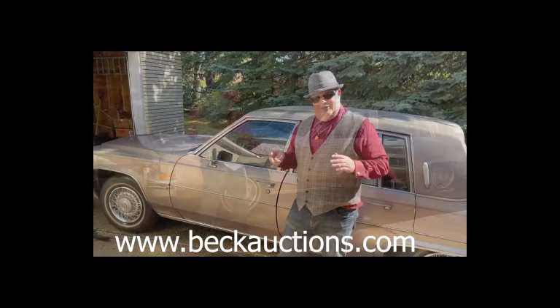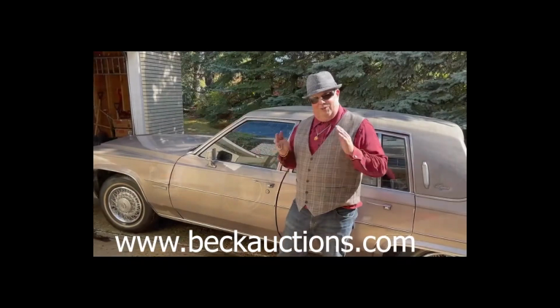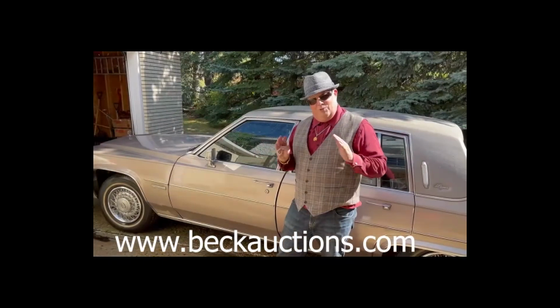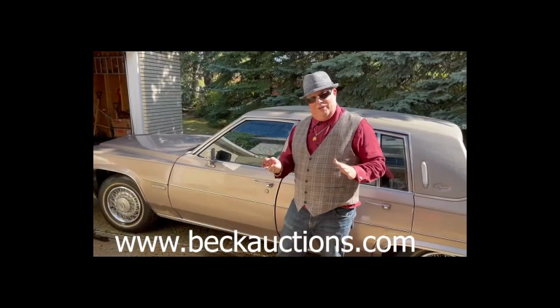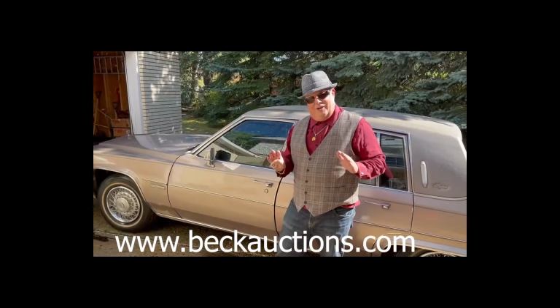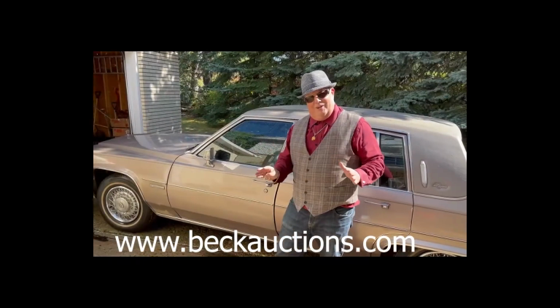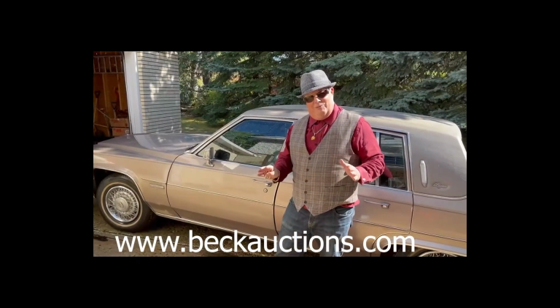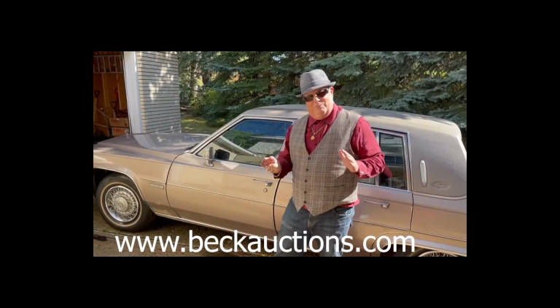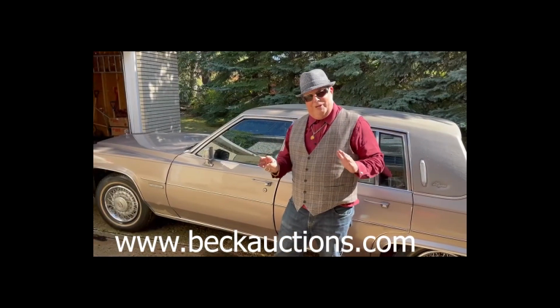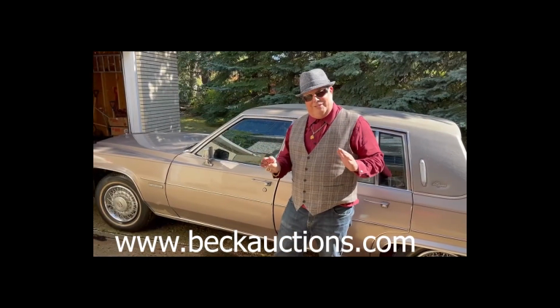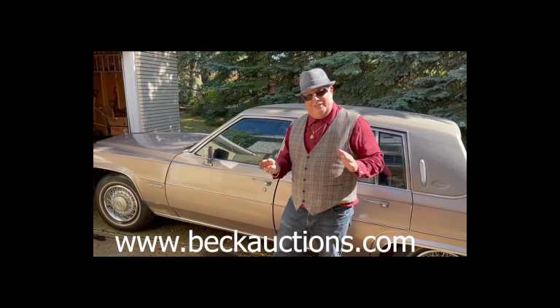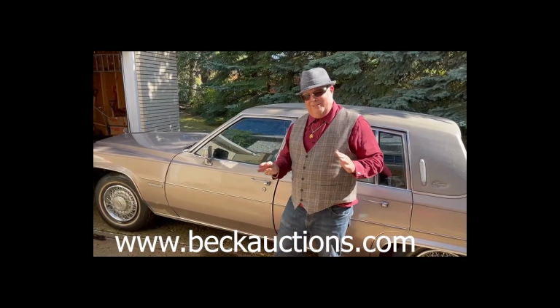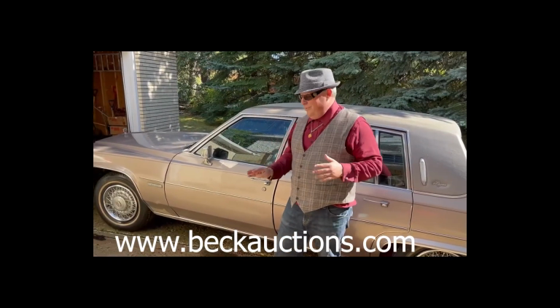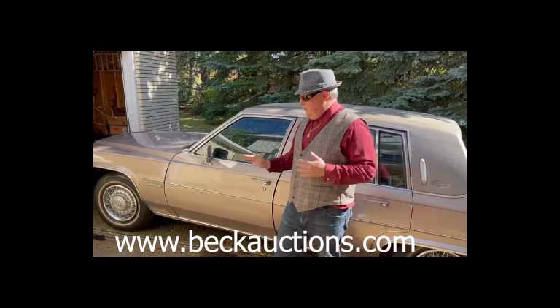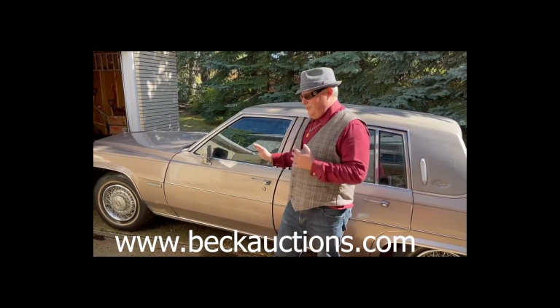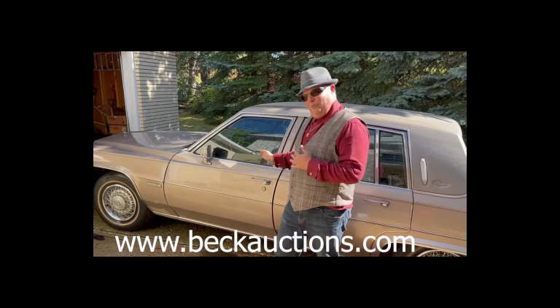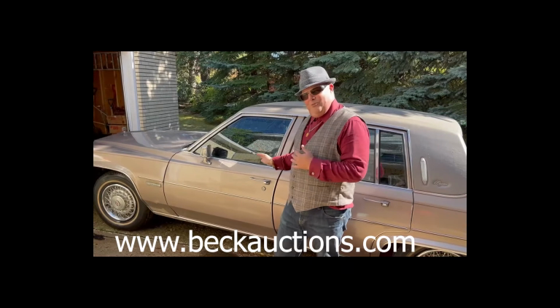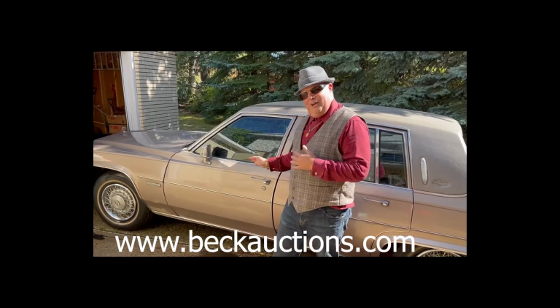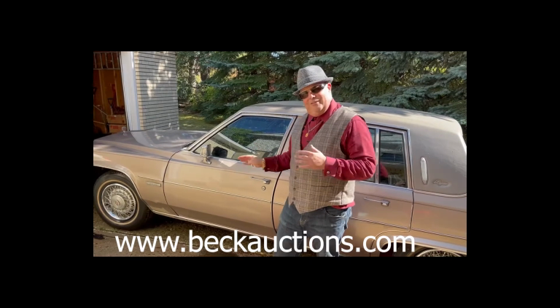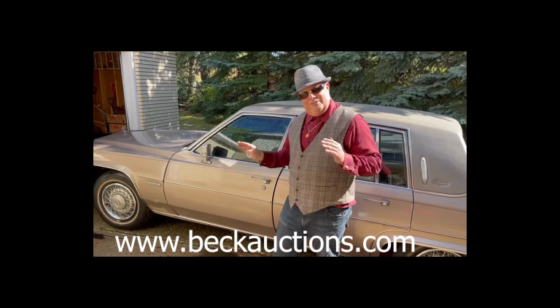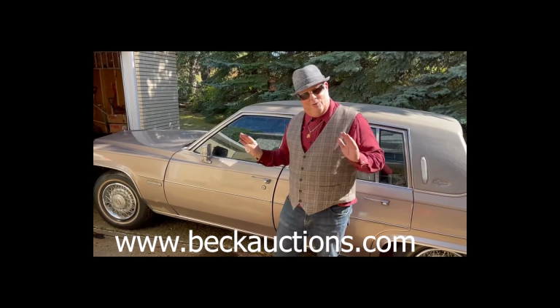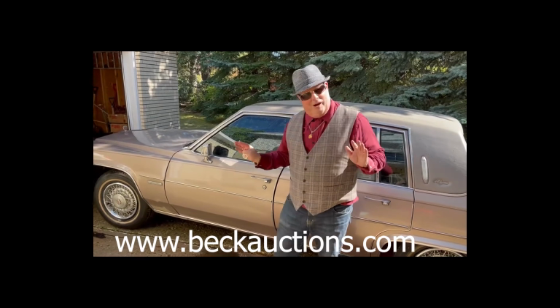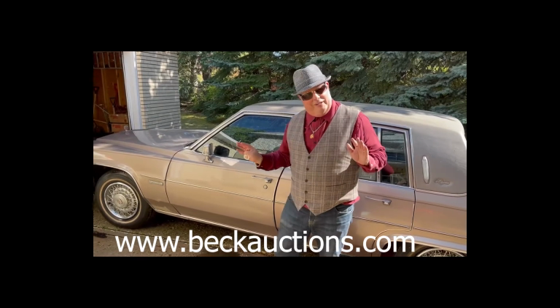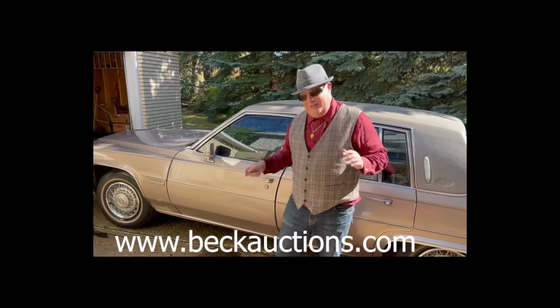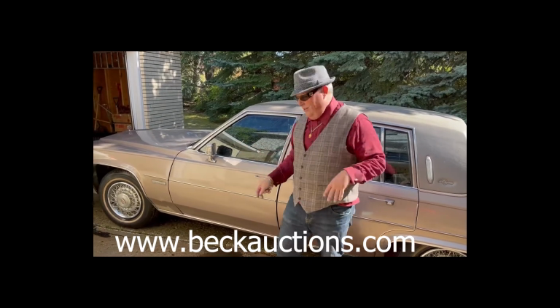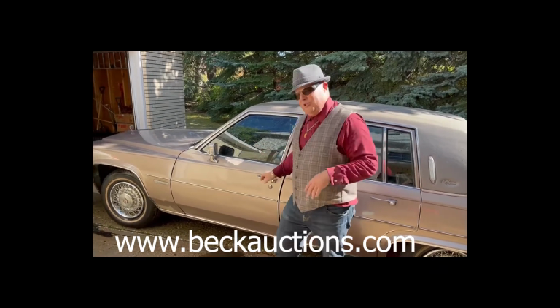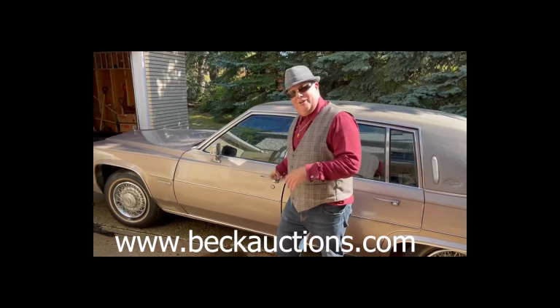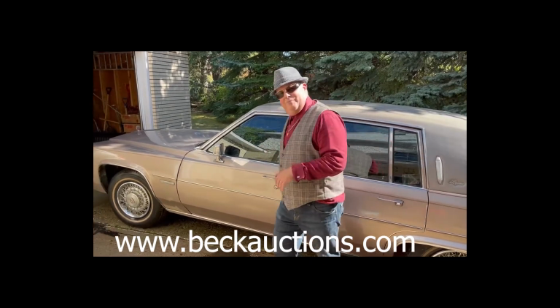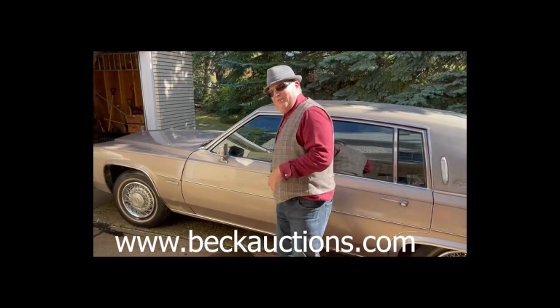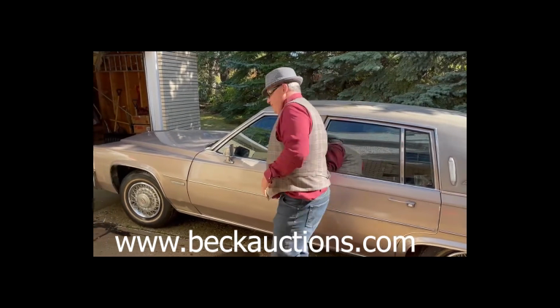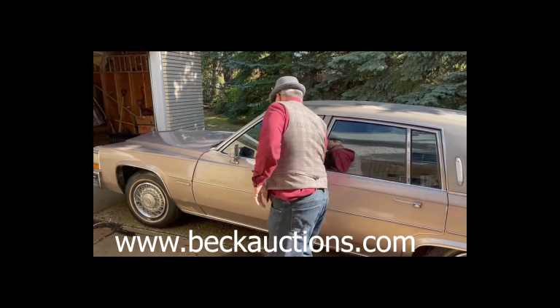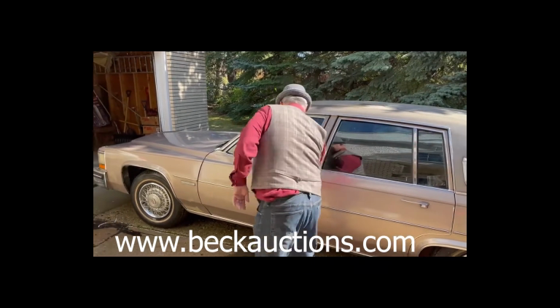You want a car that will impress the ladies. This is a smooth ride, this is quiet. Let me show you how beautiful this sounds.